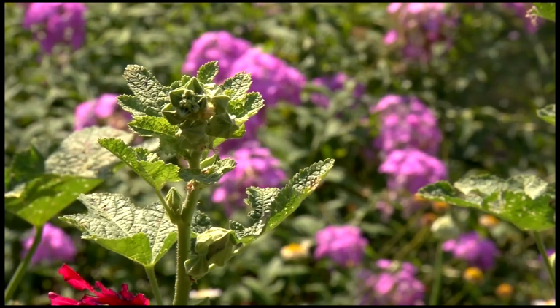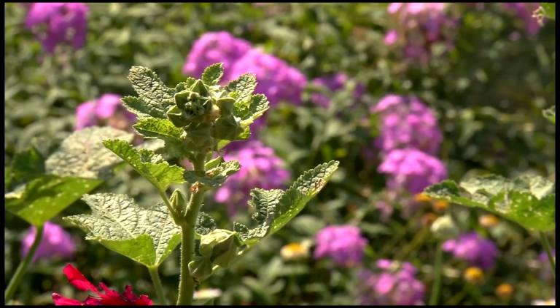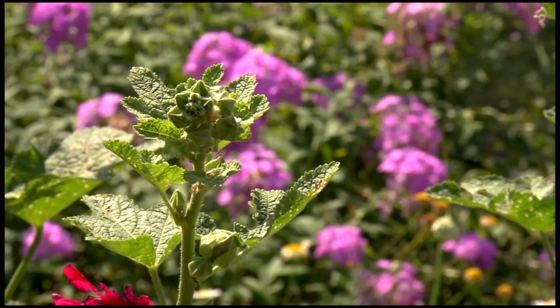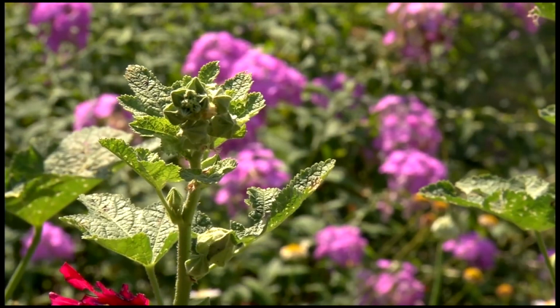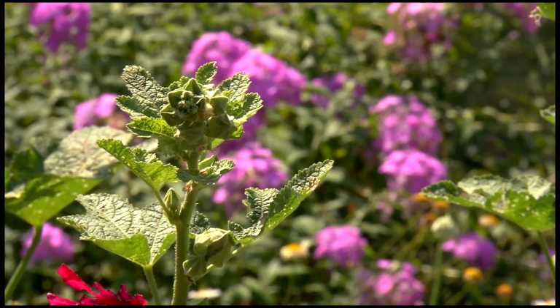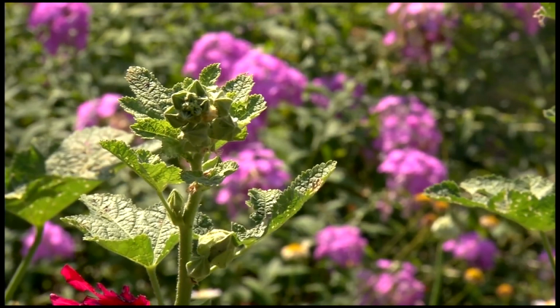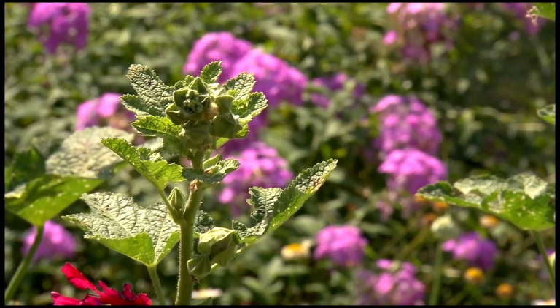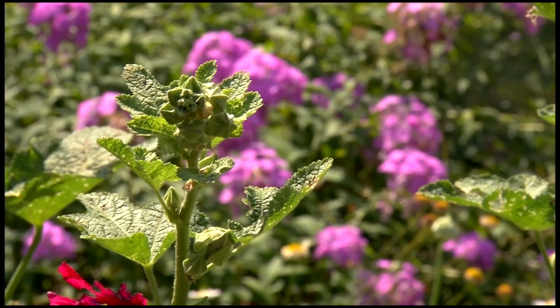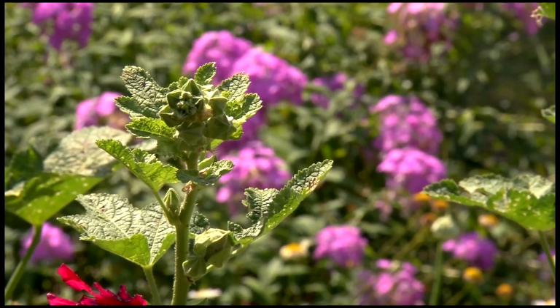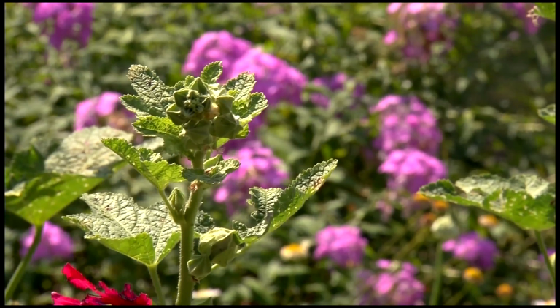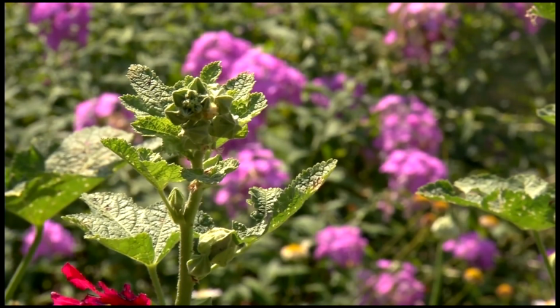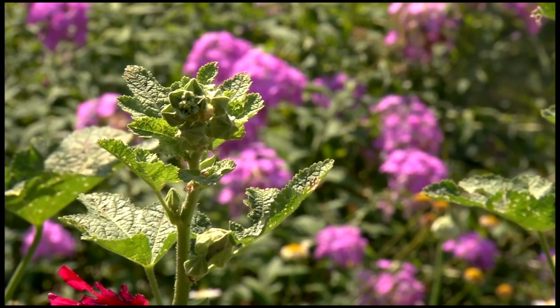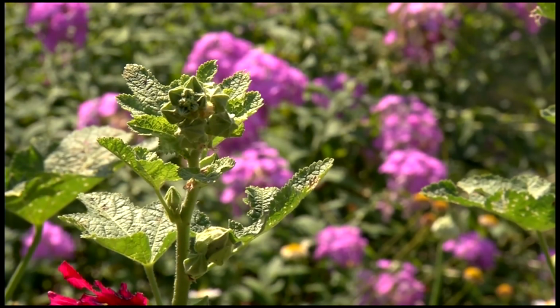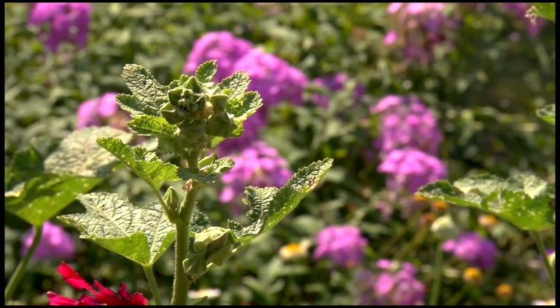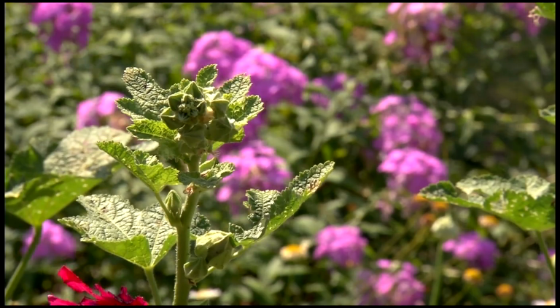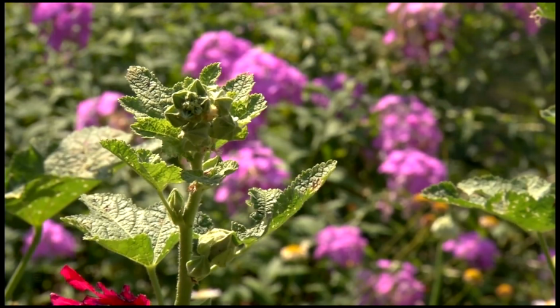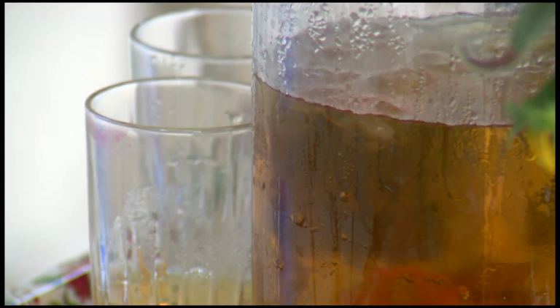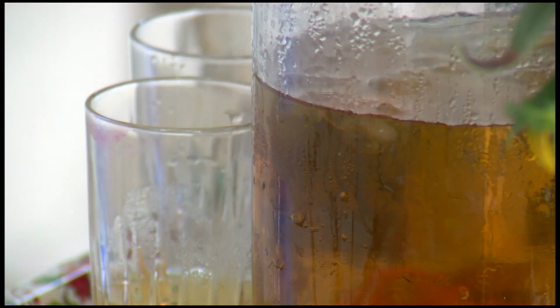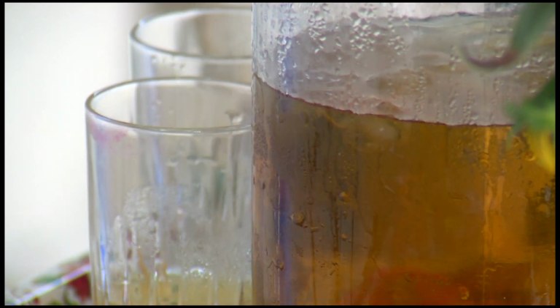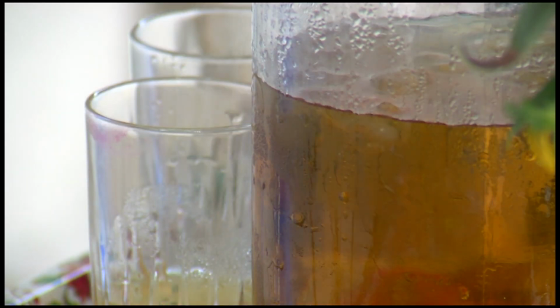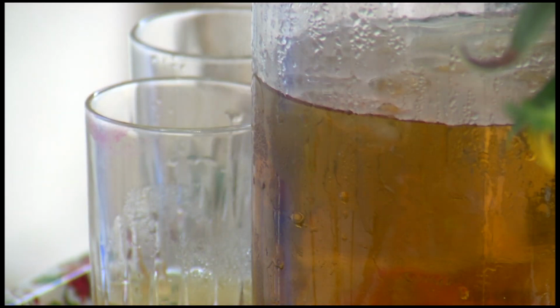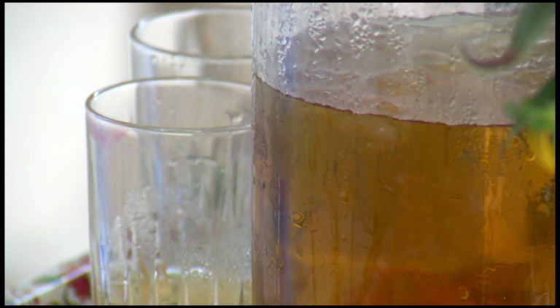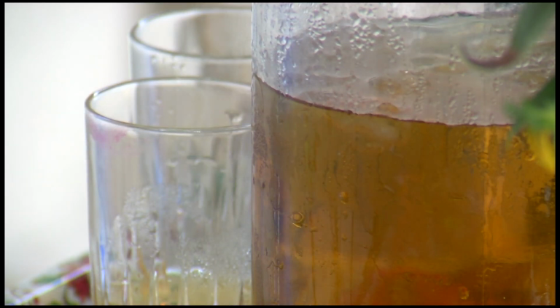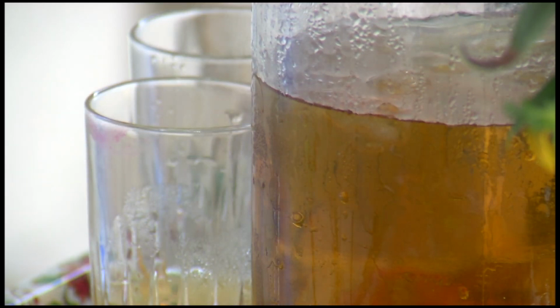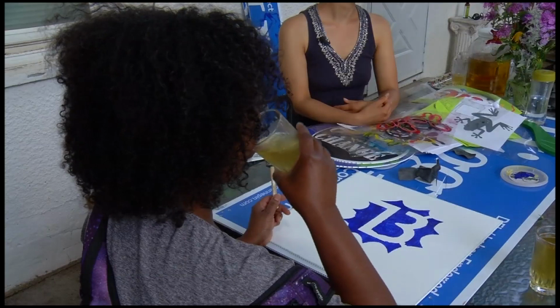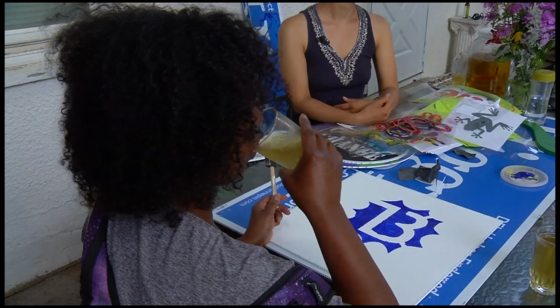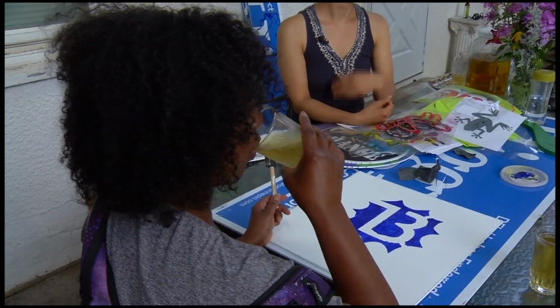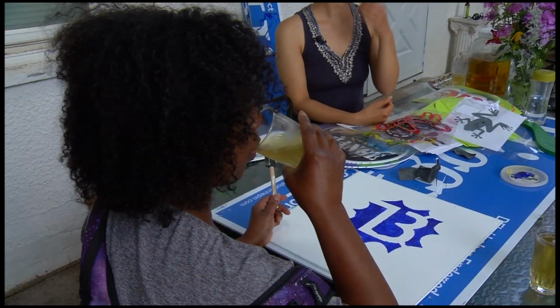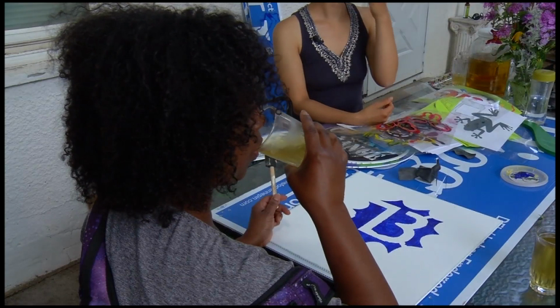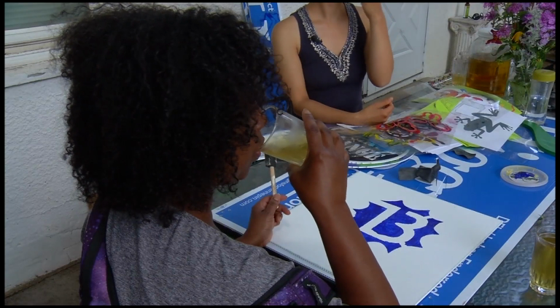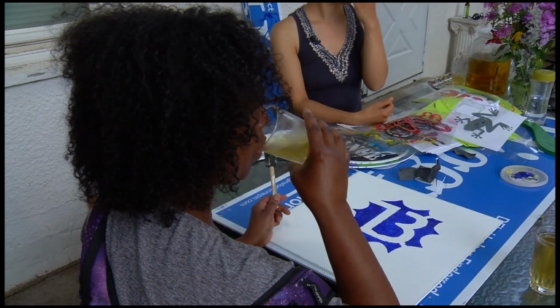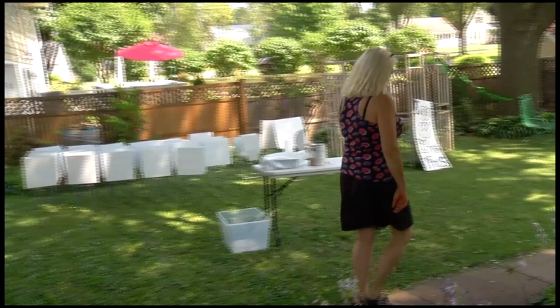The master gardener also included some of her favorite self-seeding herbs. We use herbs medicinally, but I made some tea for you to try today.